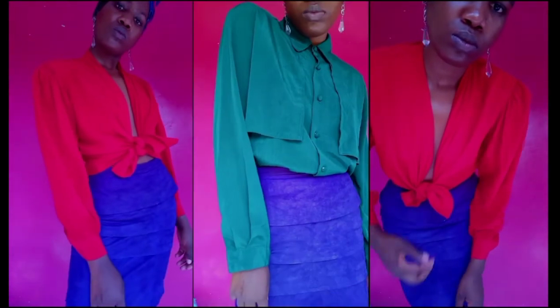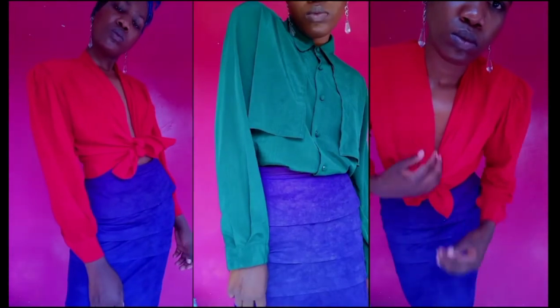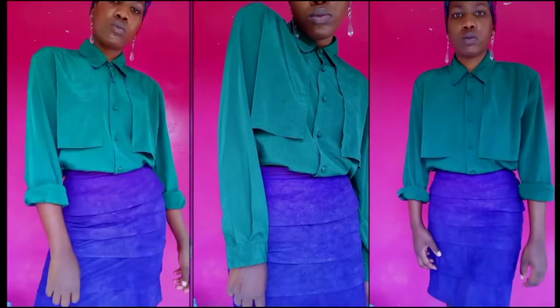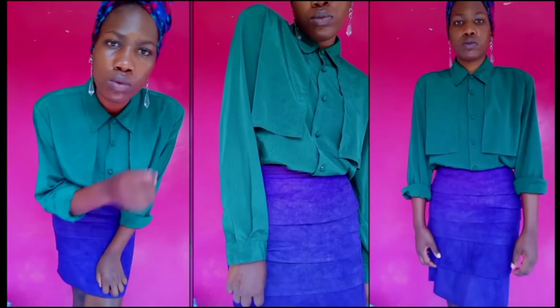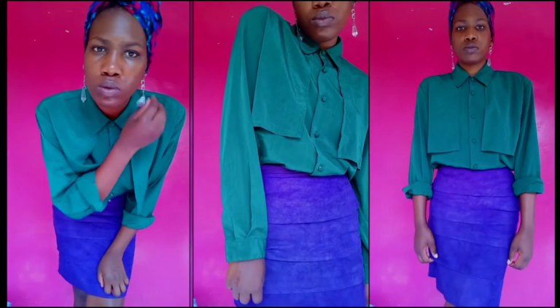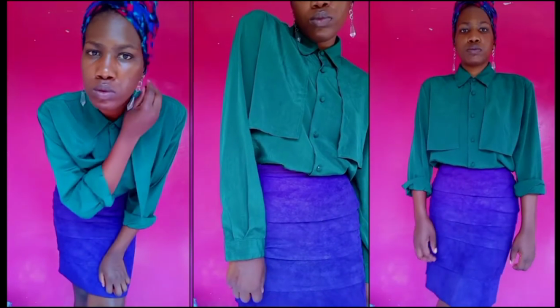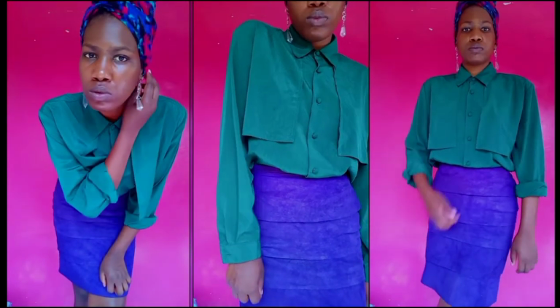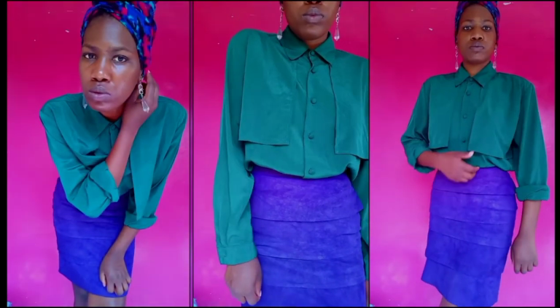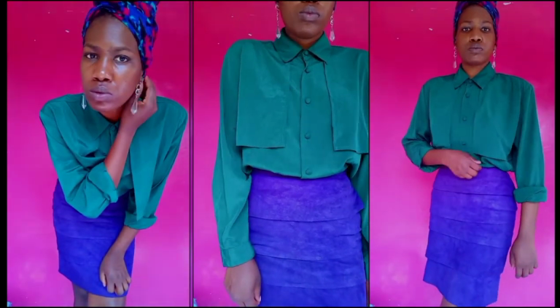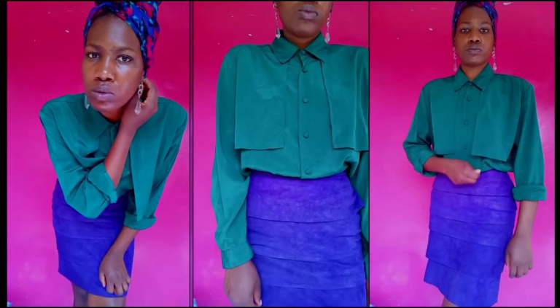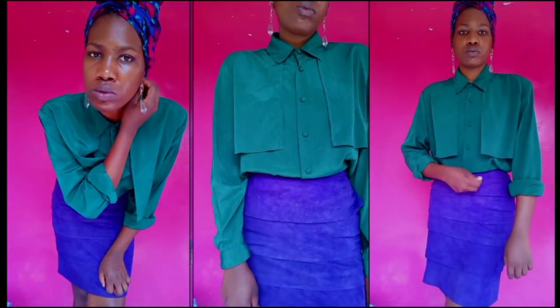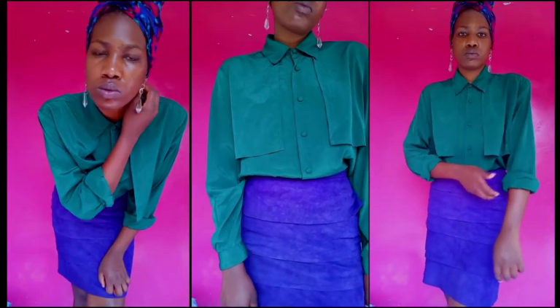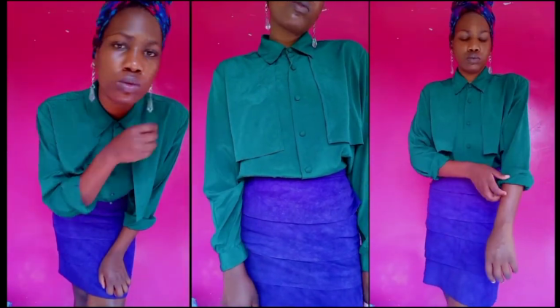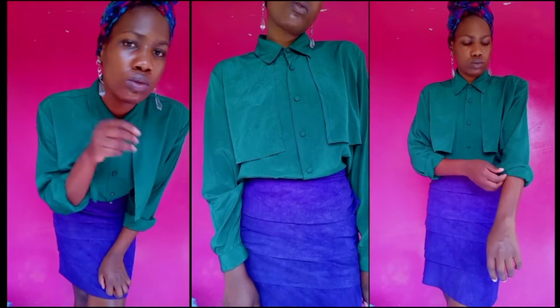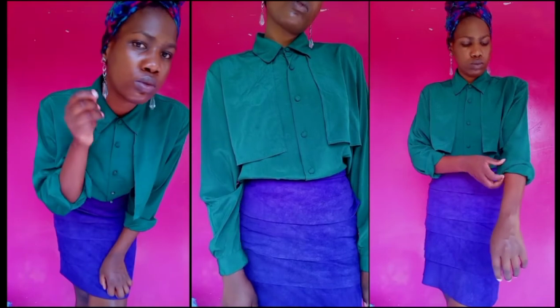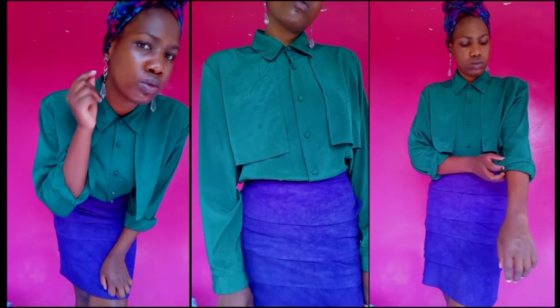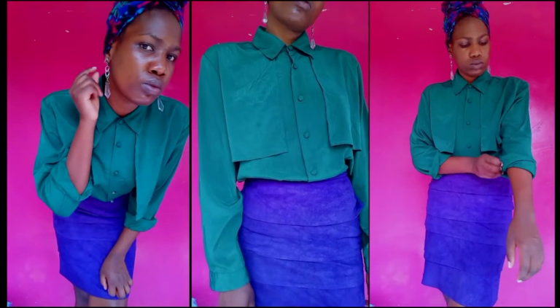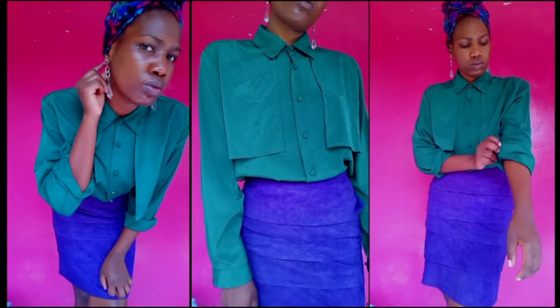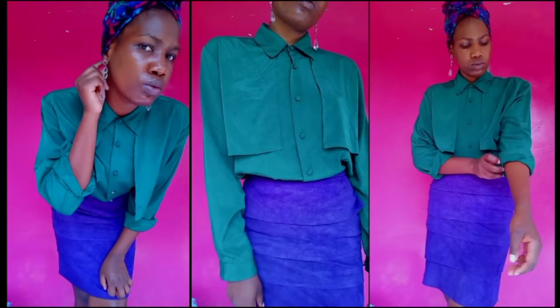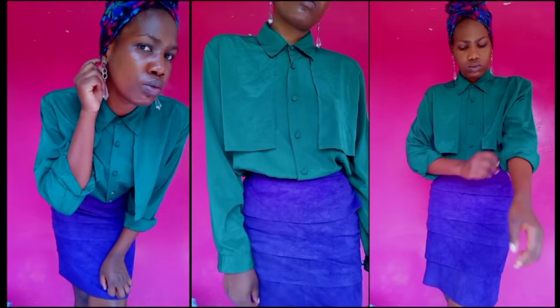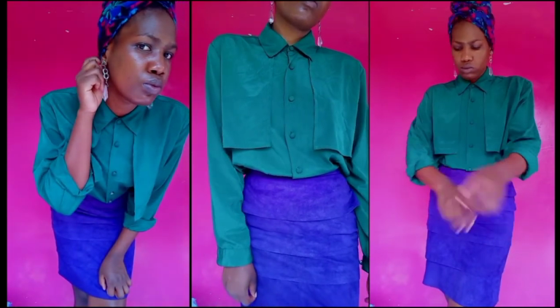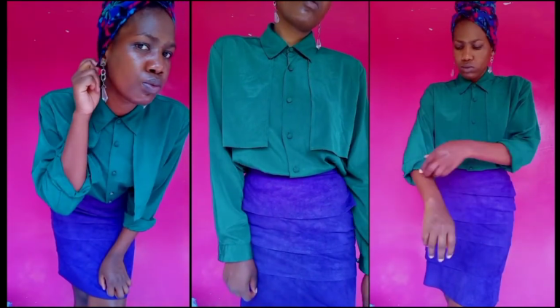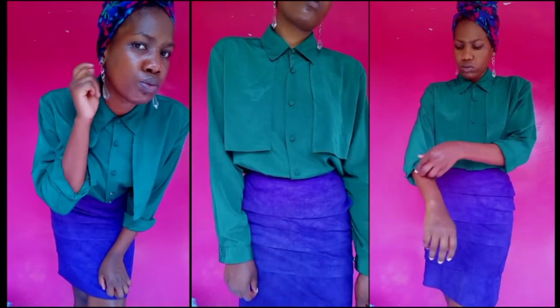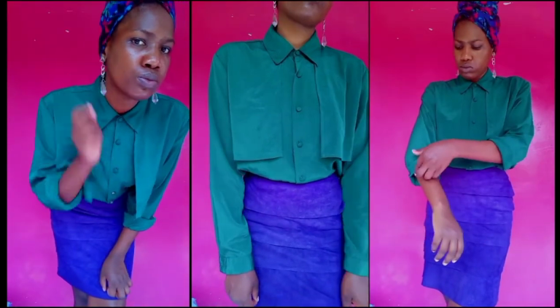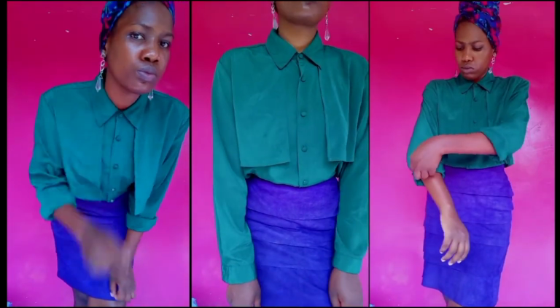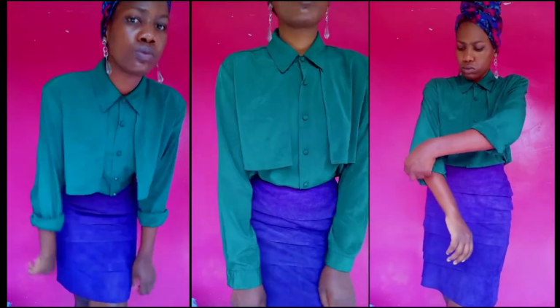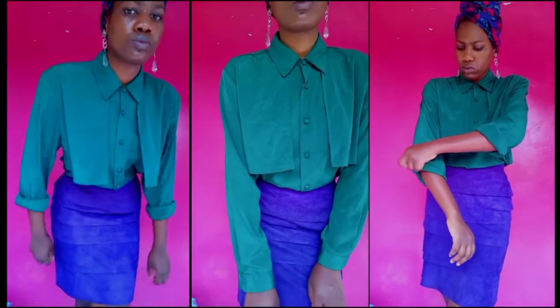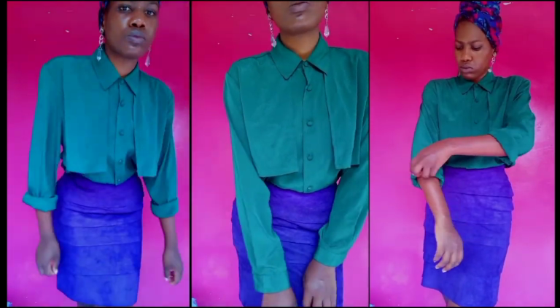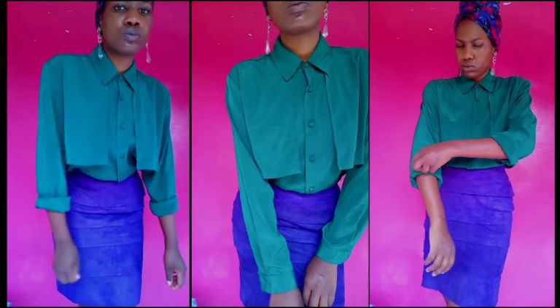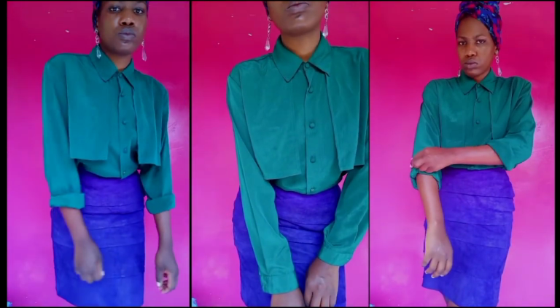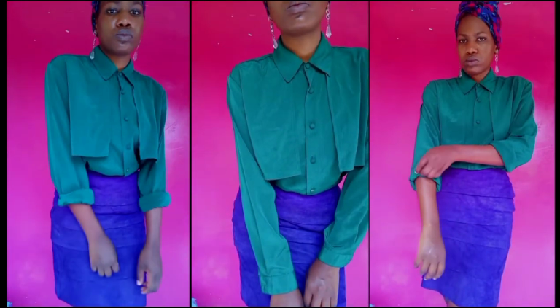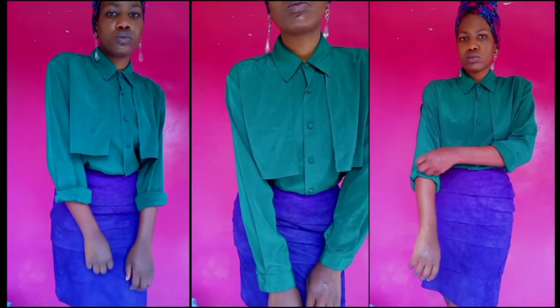For the third look, I've kind of blocked it with a duller color. I went for this beautiful rich green blouse.